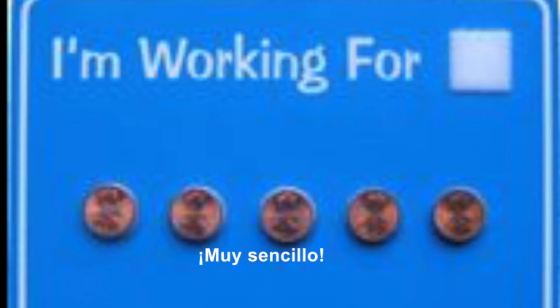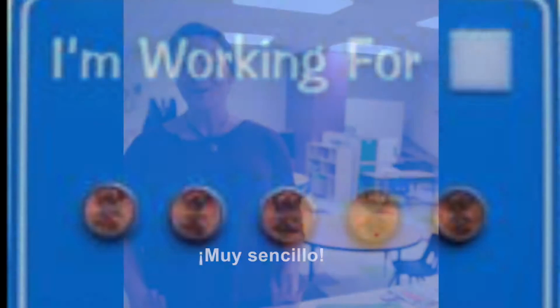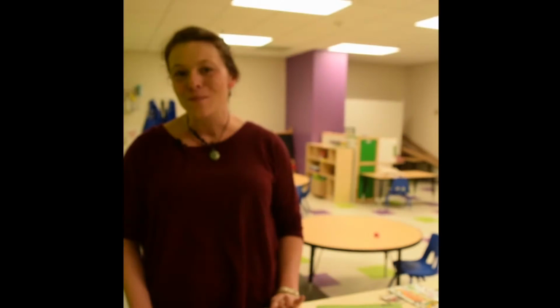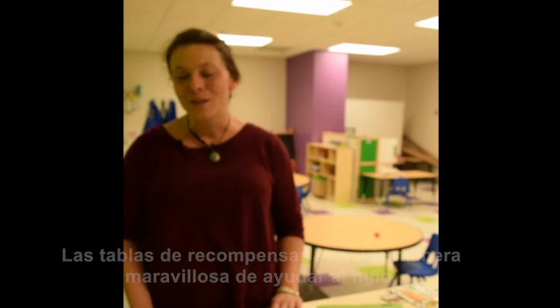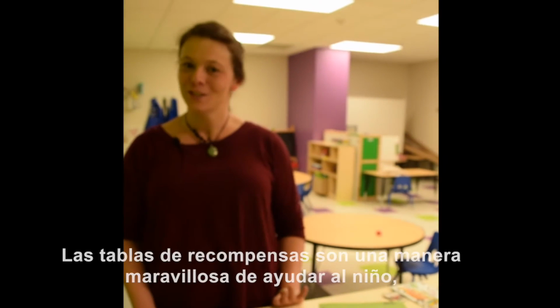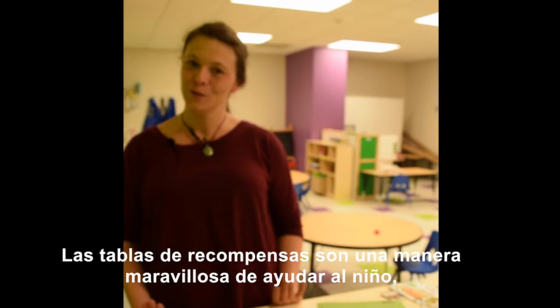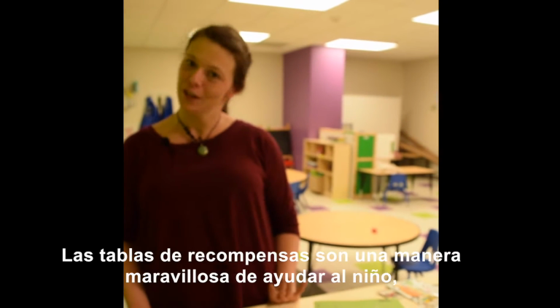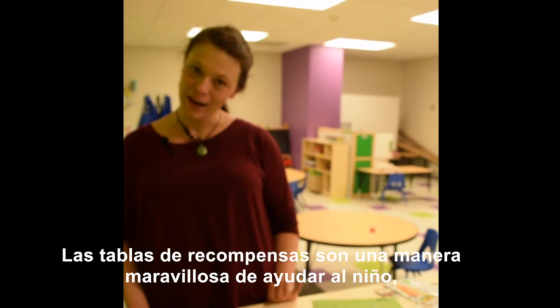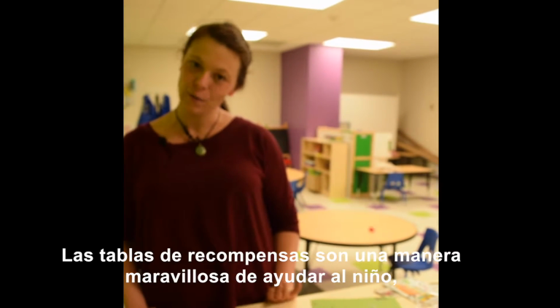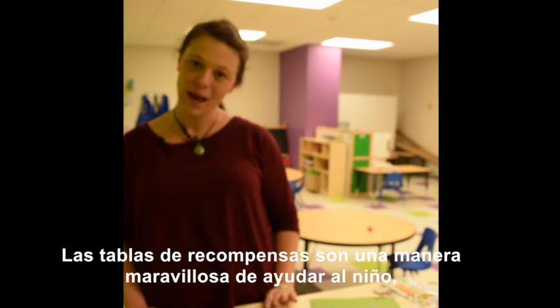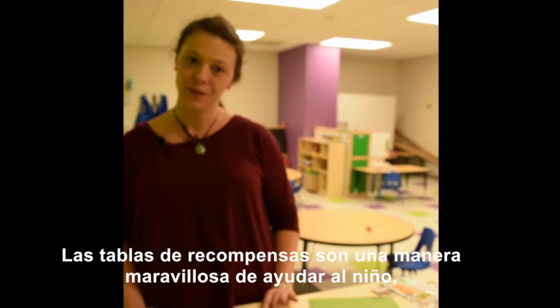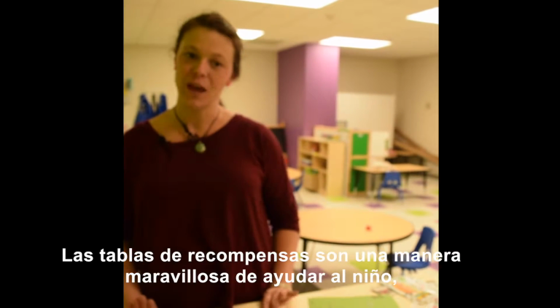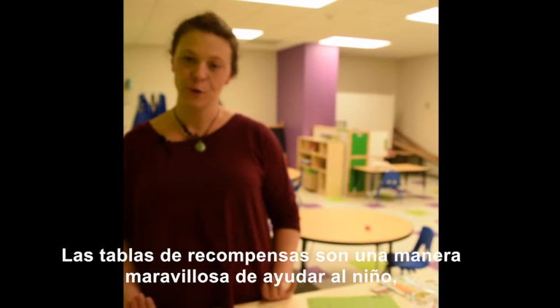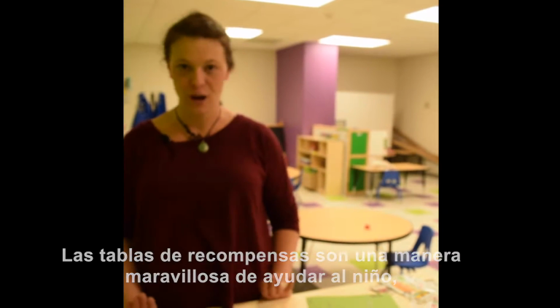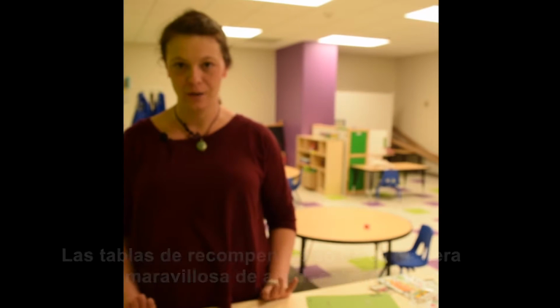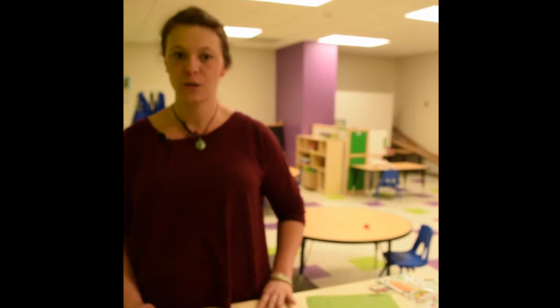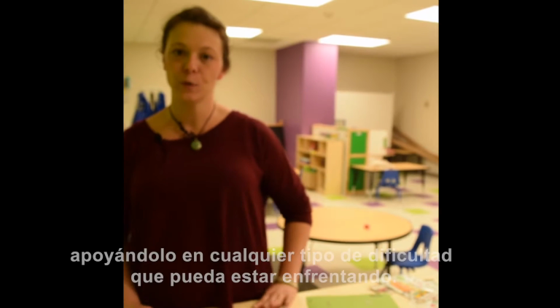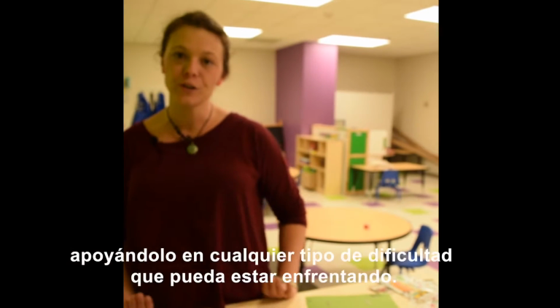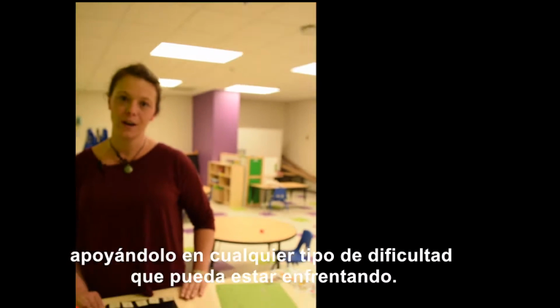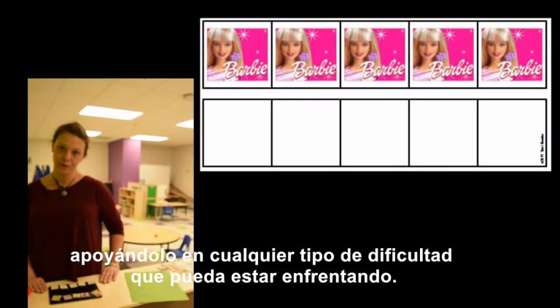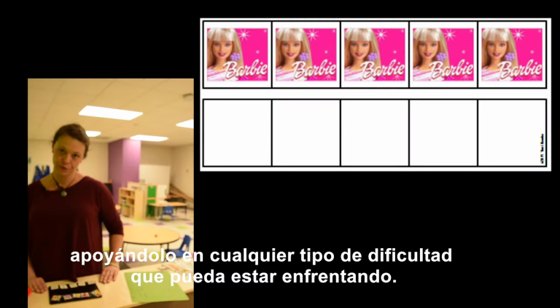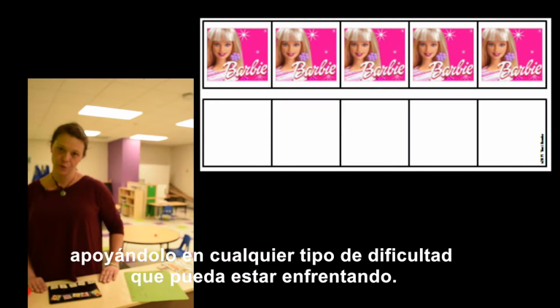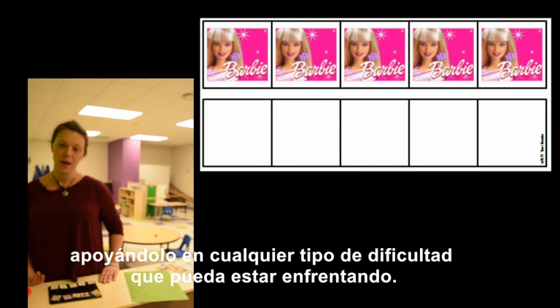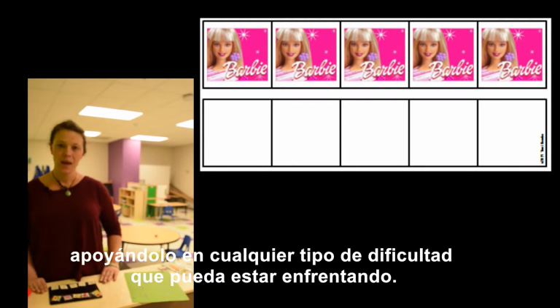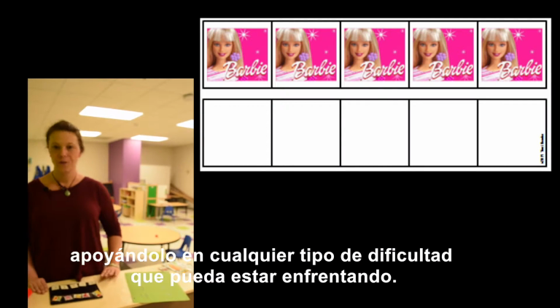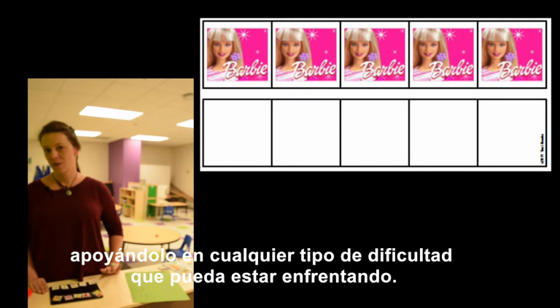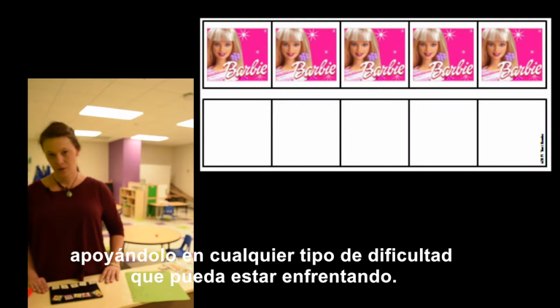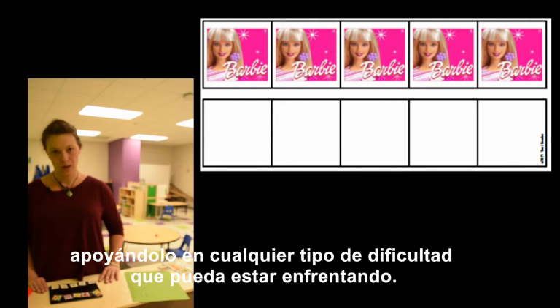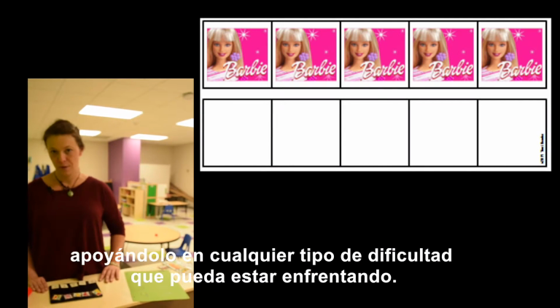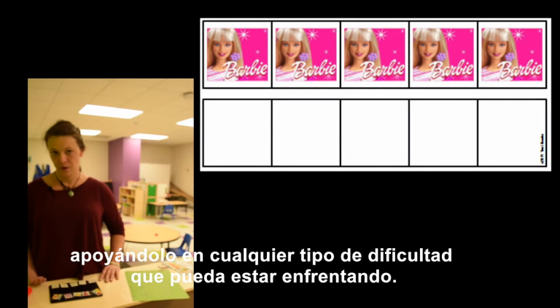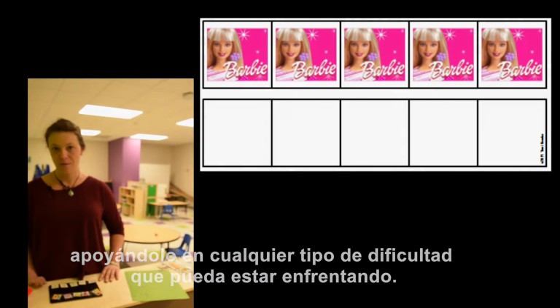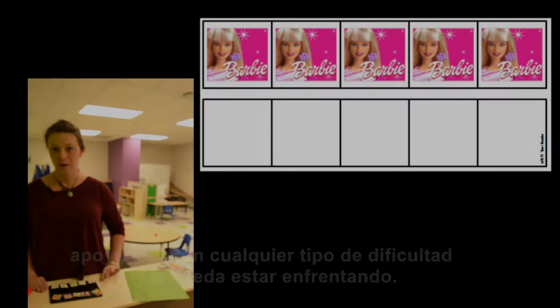Token boards are just a really great way to help your child, to support your child through any sort of difficult time that they're having.